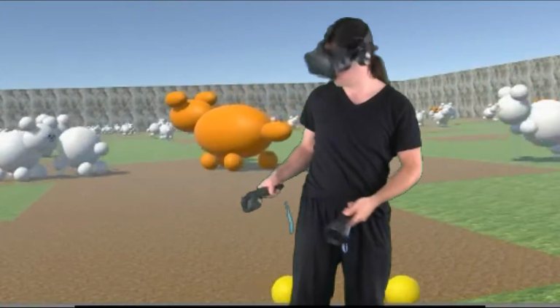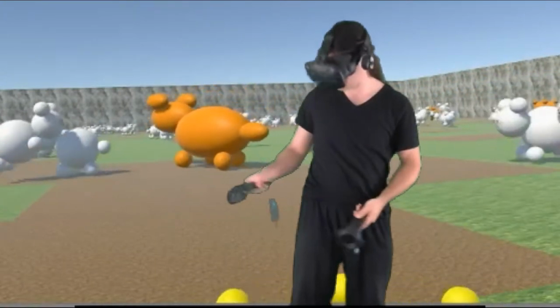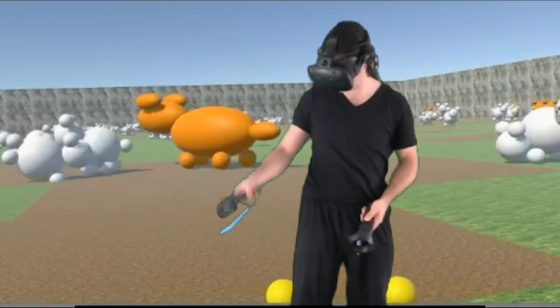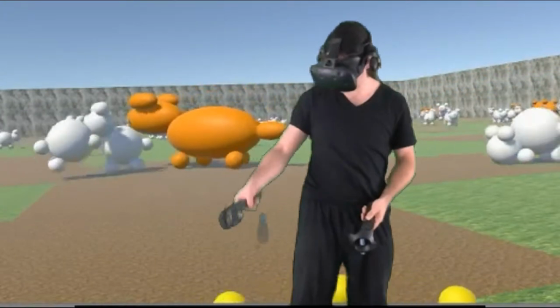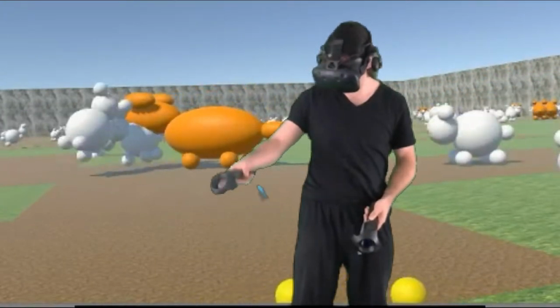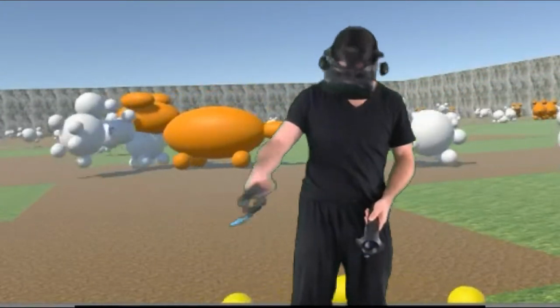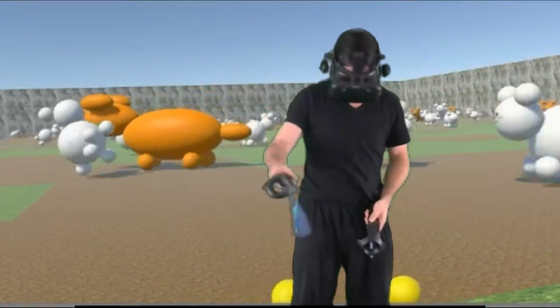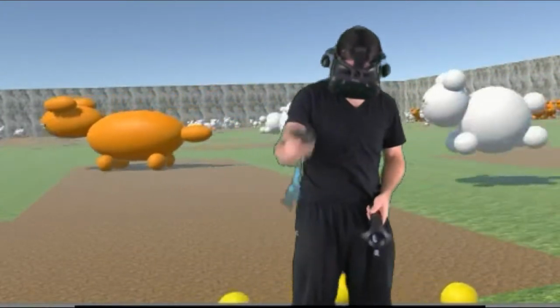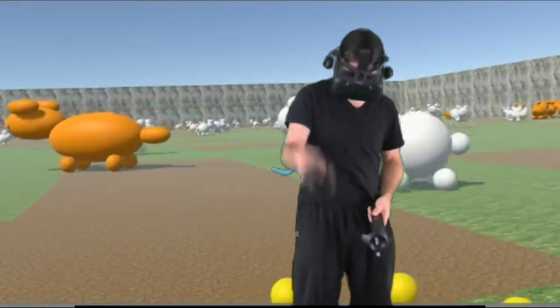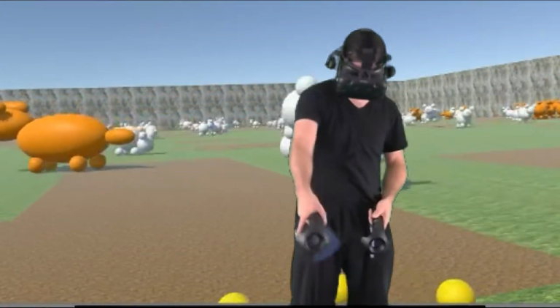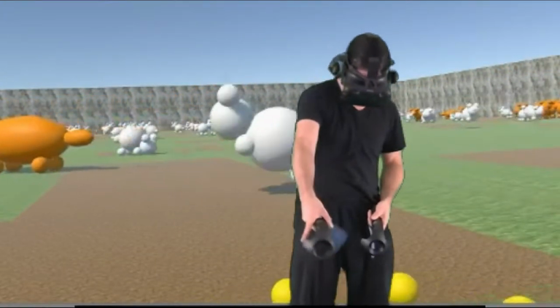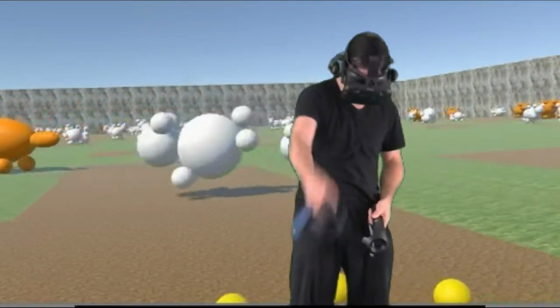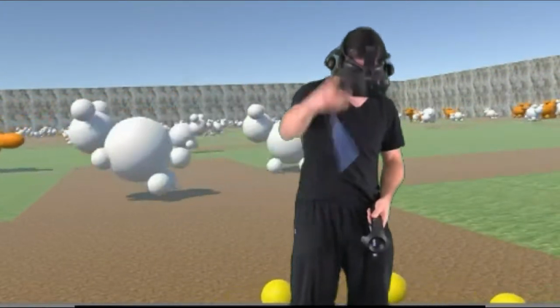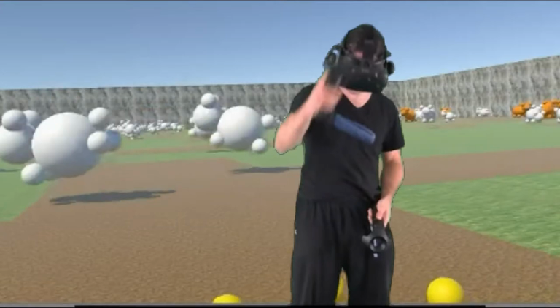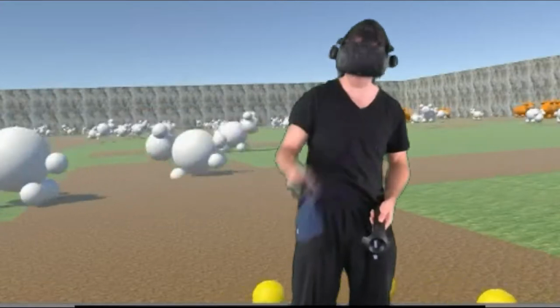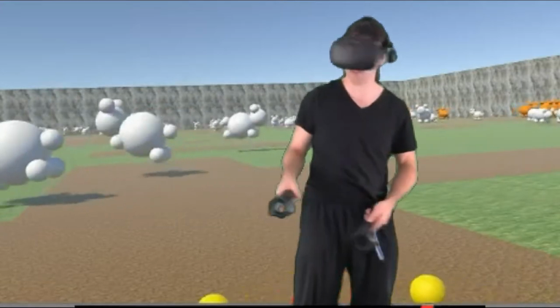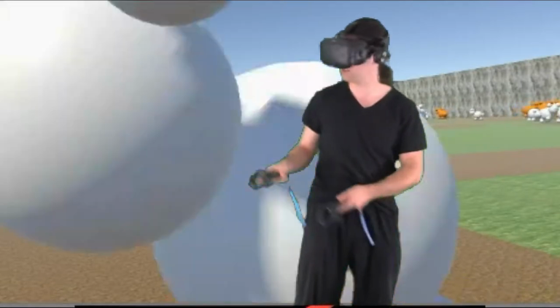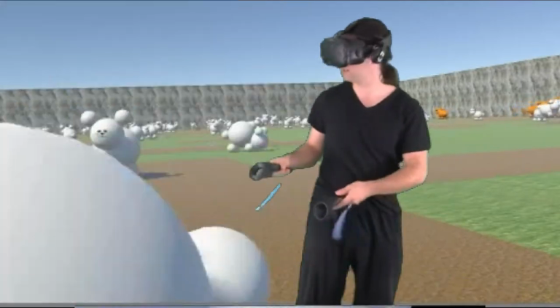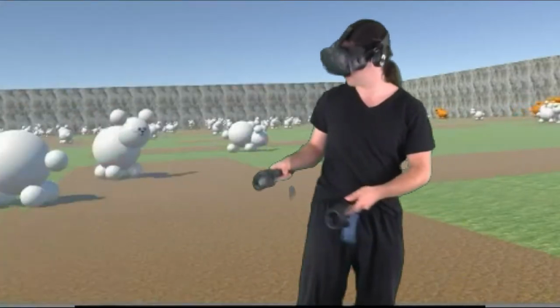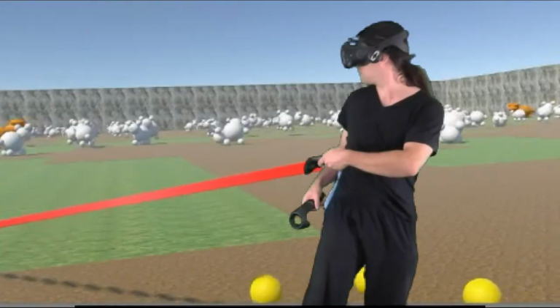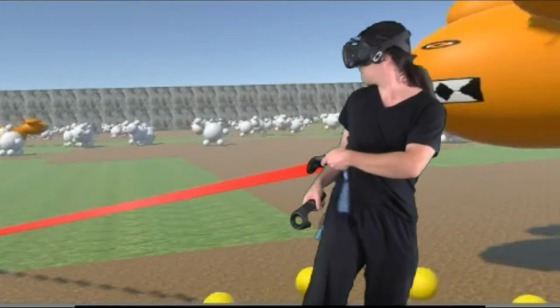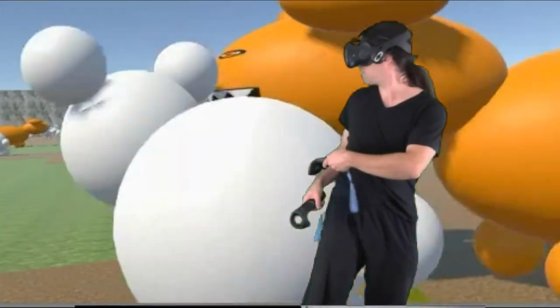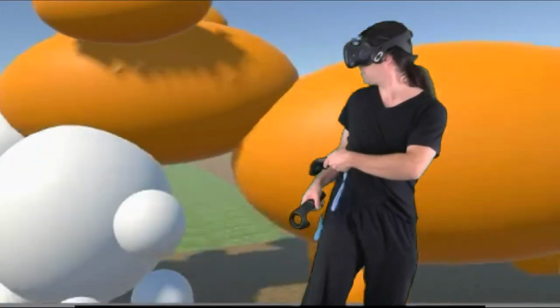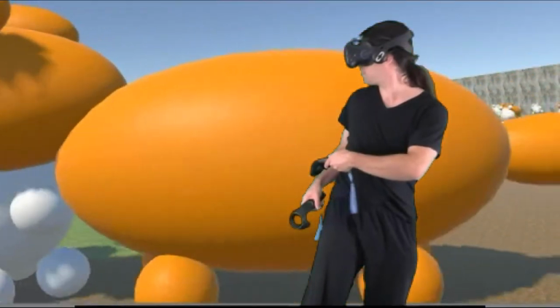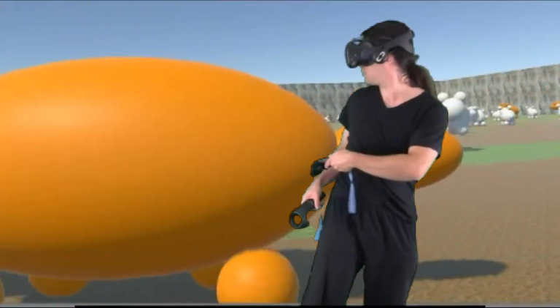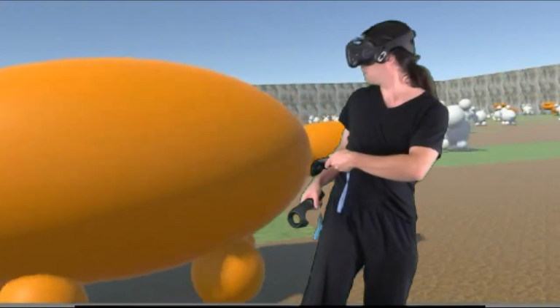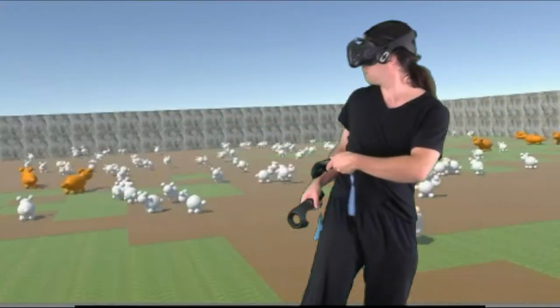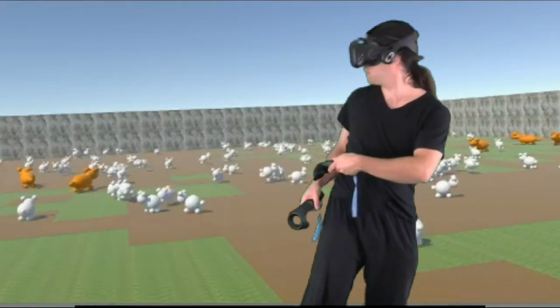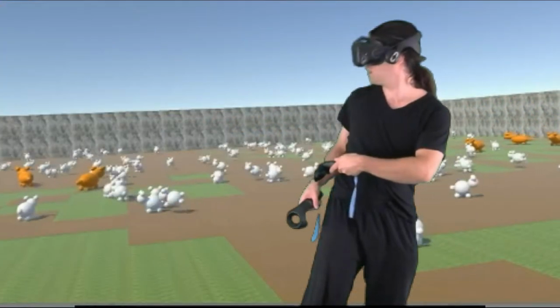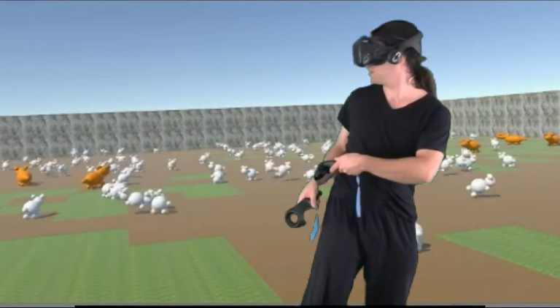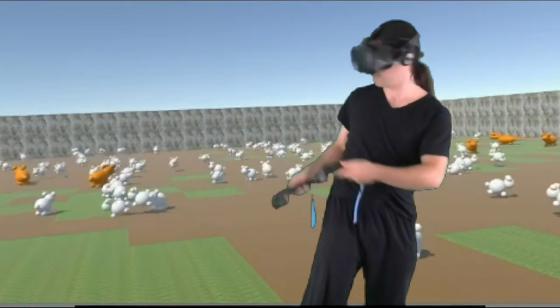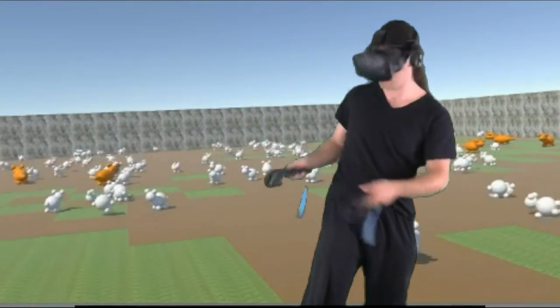And now I'm playing as a rabbit. You can hear the music changed. I can eat grass underneath me by pressing the trigger. I set up a teleport — oh, and I just got eaten.